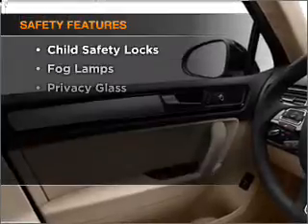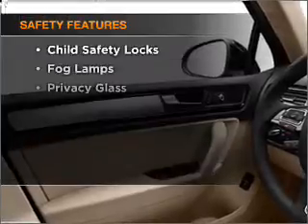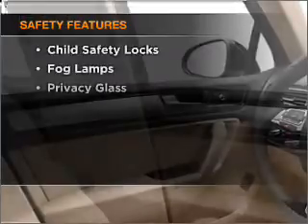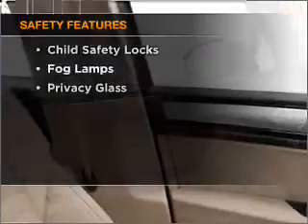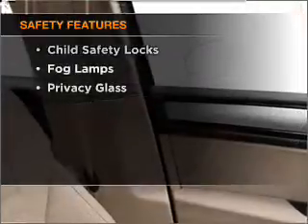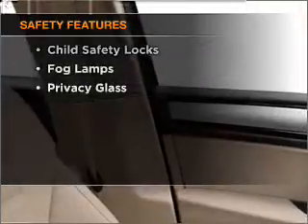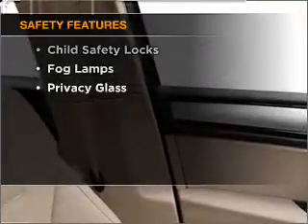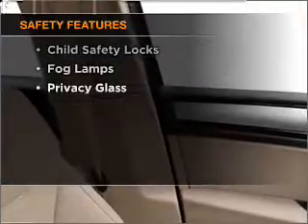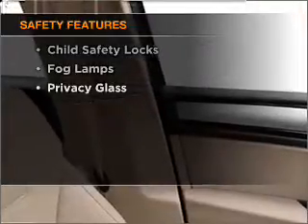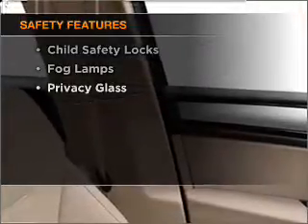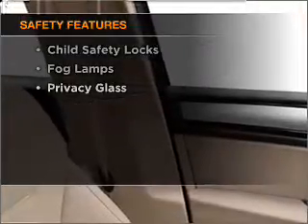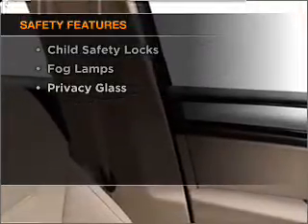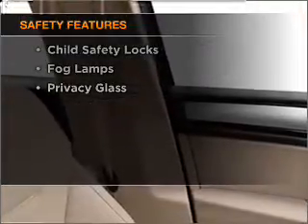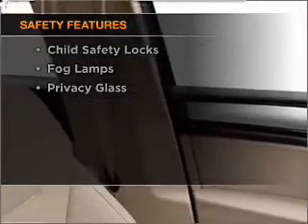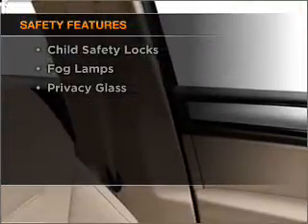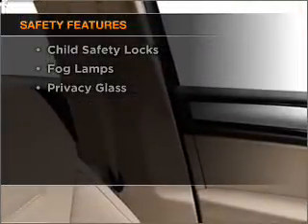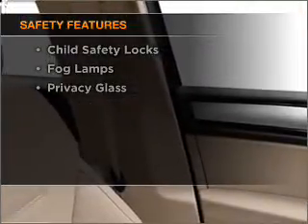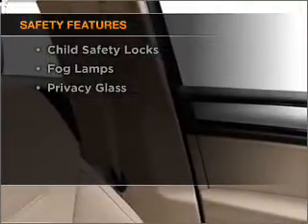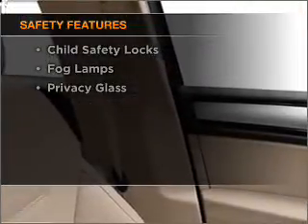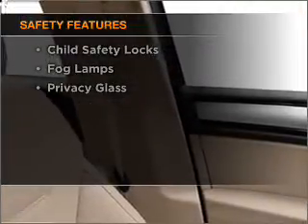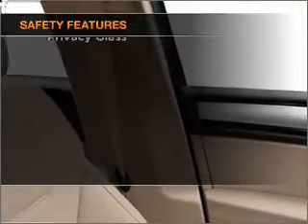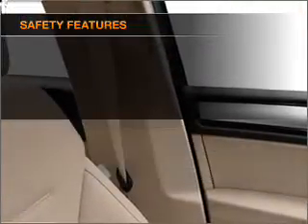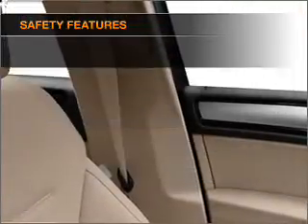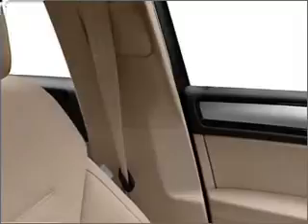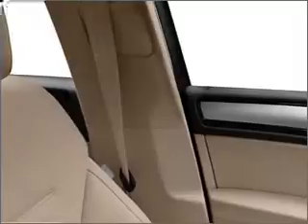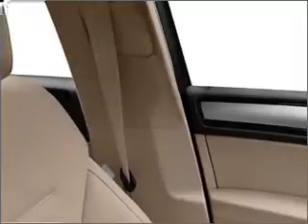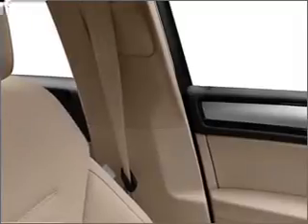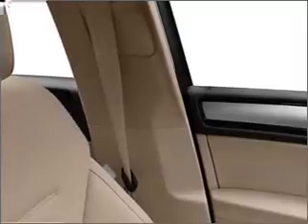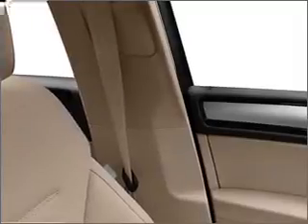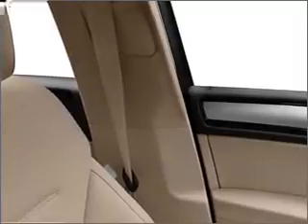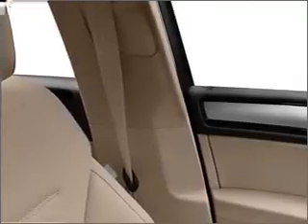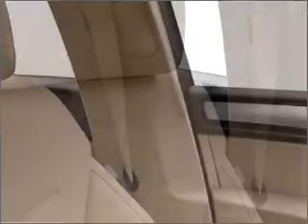the following safety equipment is included: daytime running lights. Call today to schedule a test drive.